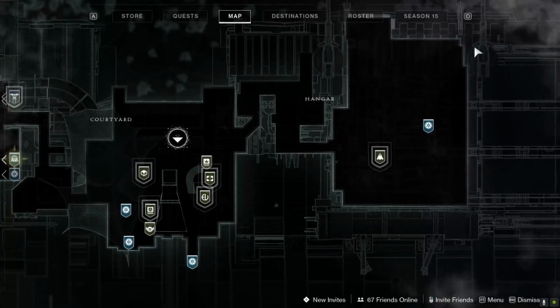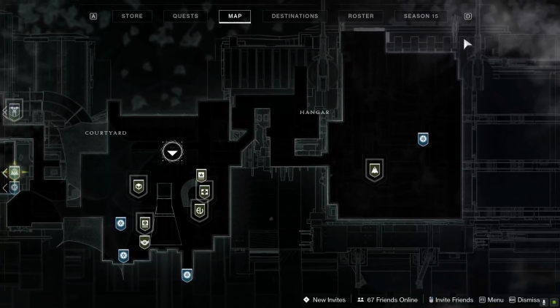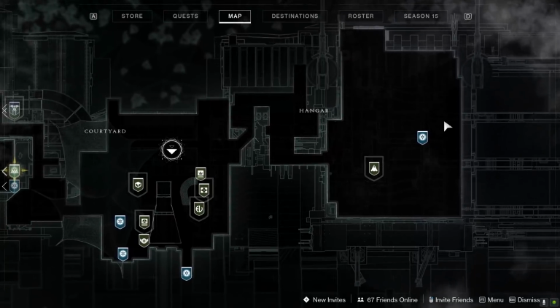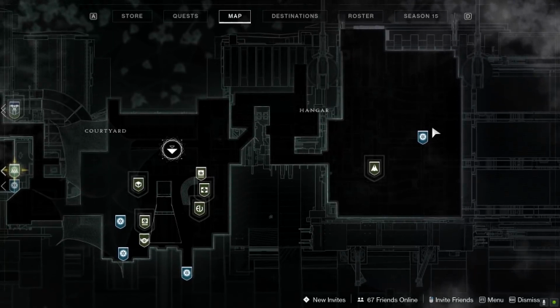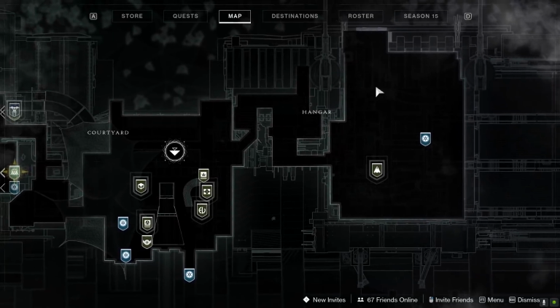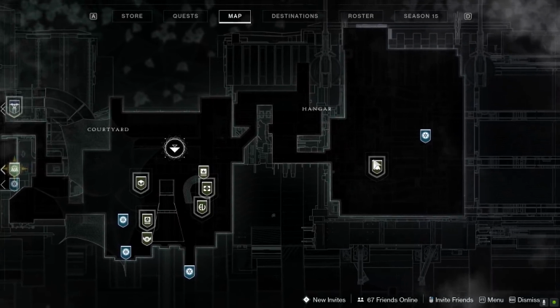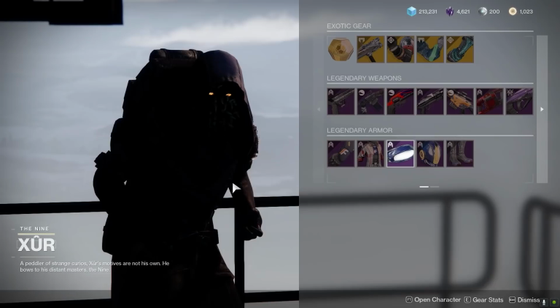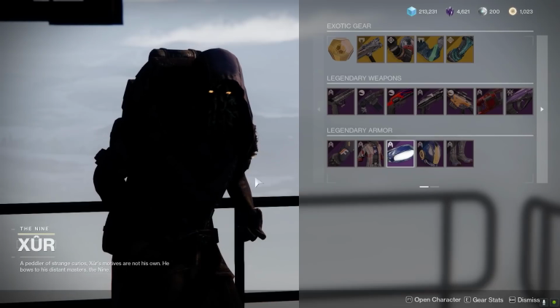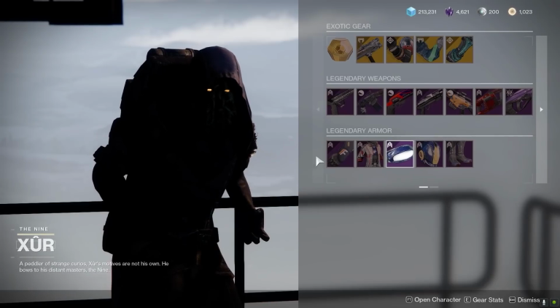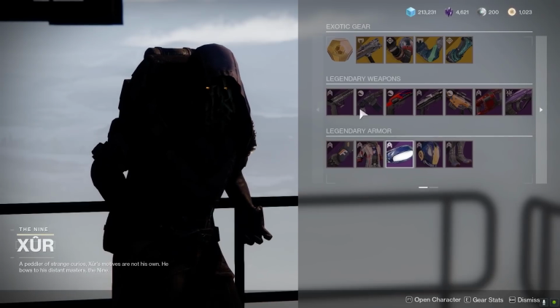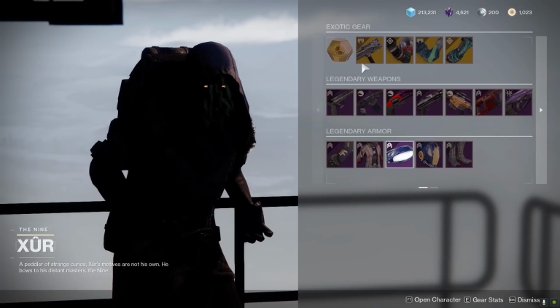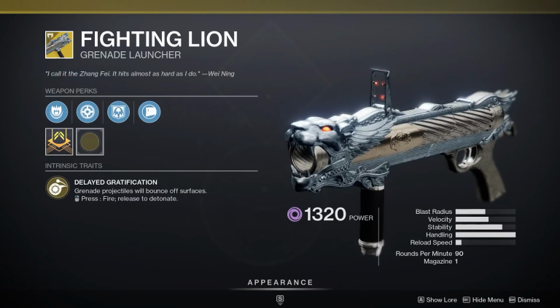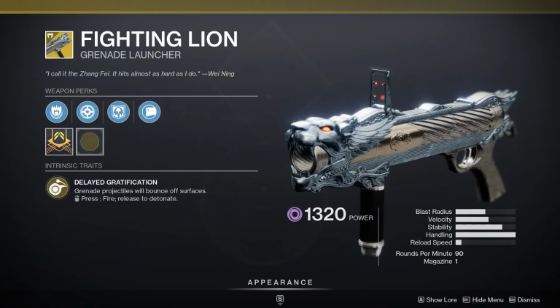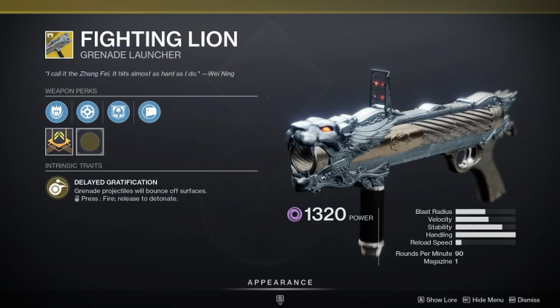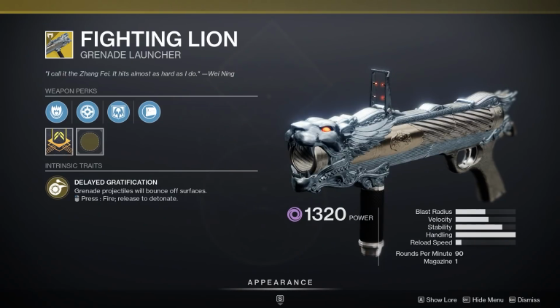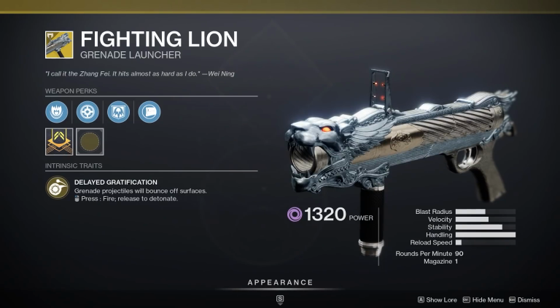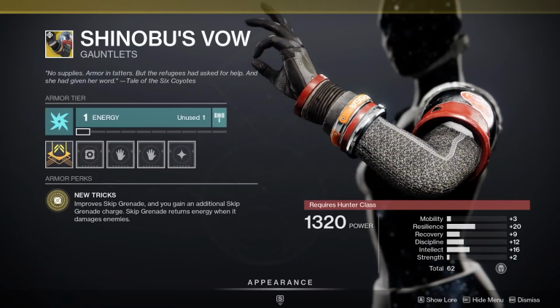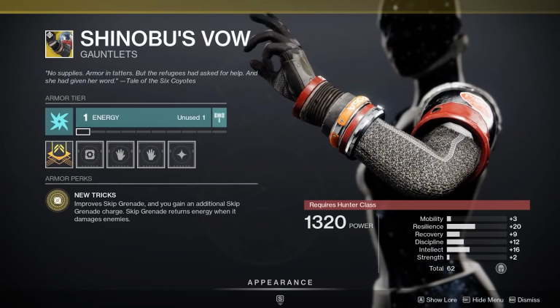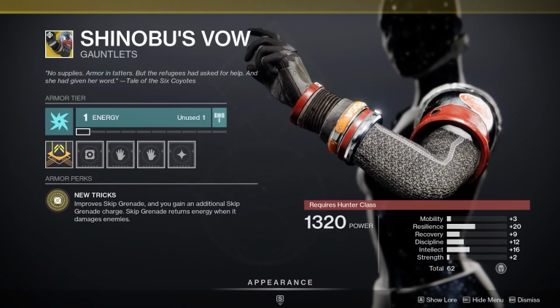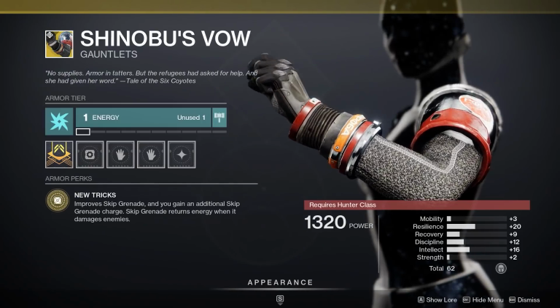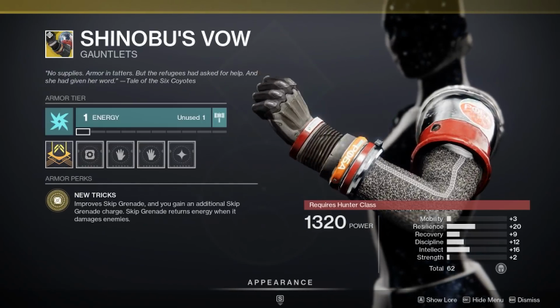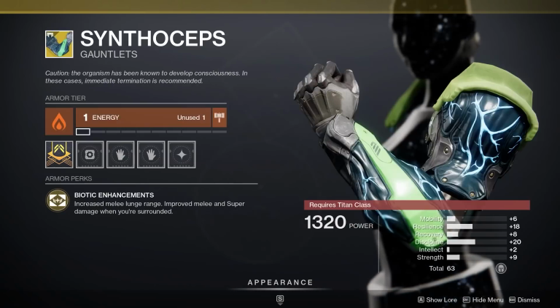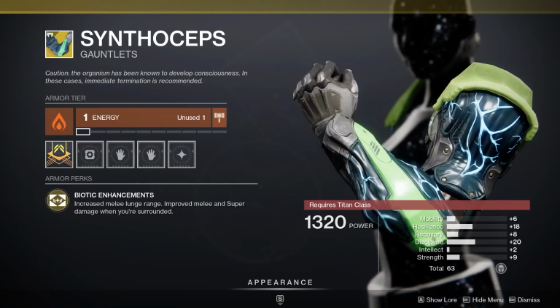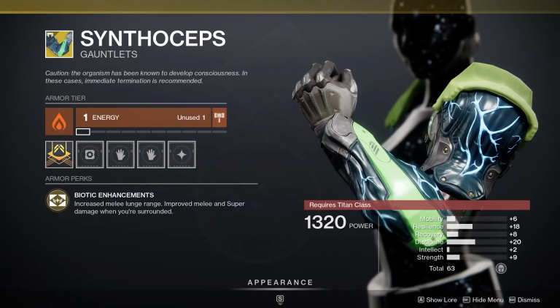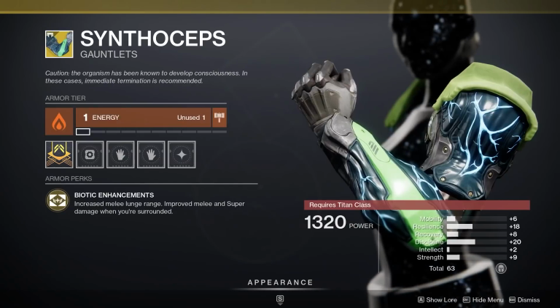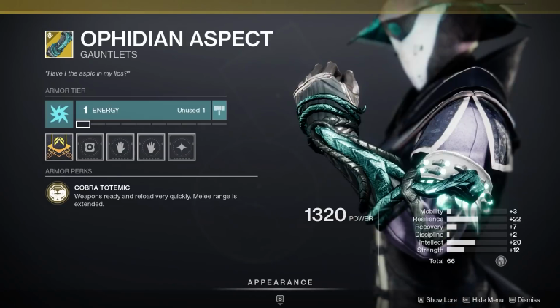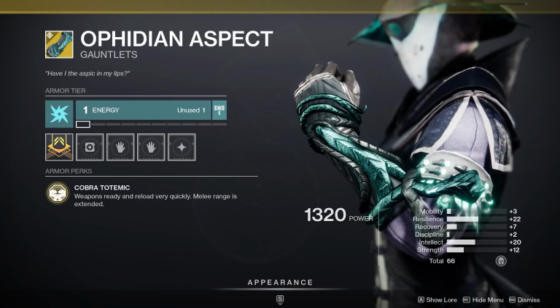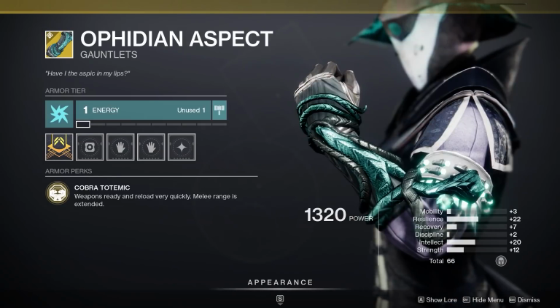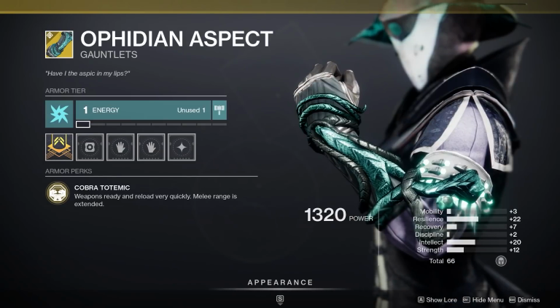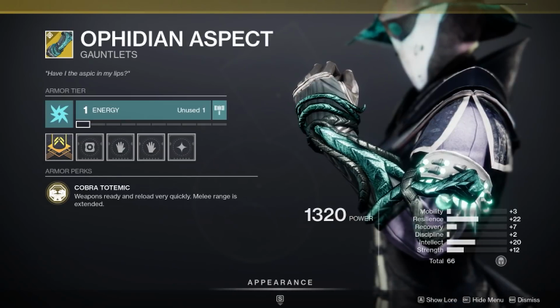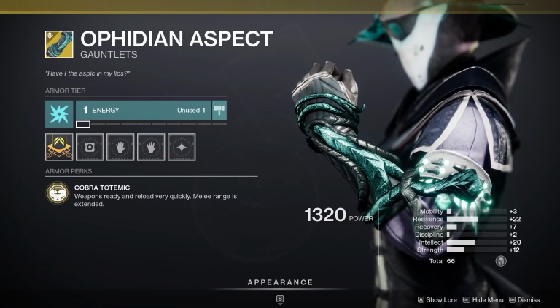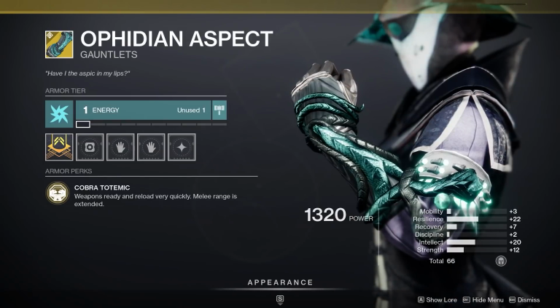Xur's at the tower. Featured exotics: the Fighting Lion, Shinobu's Vow, Punch the World, and my favorite exotic.